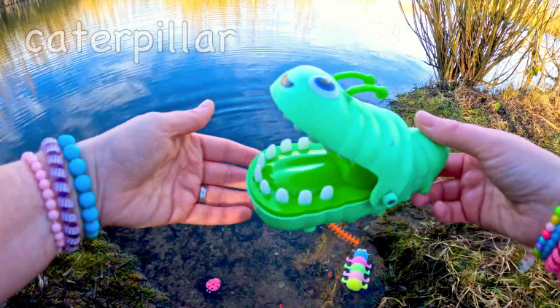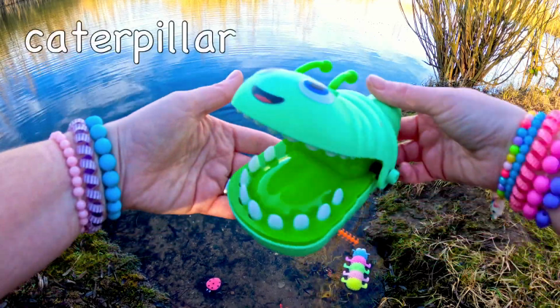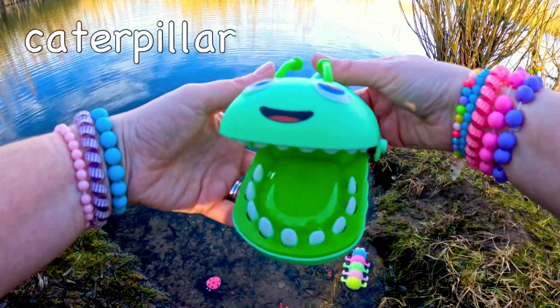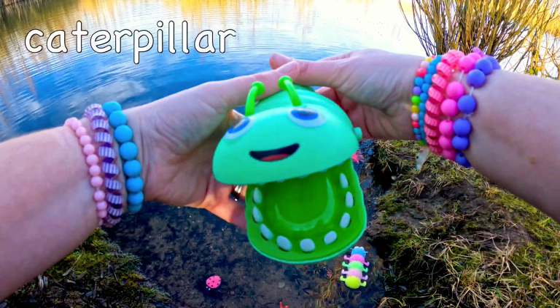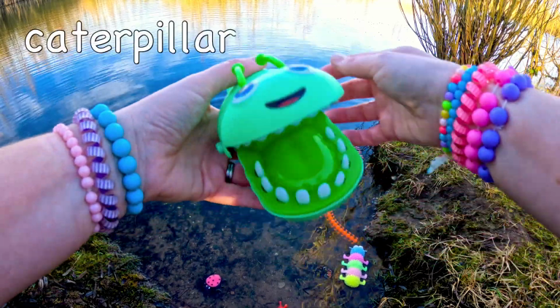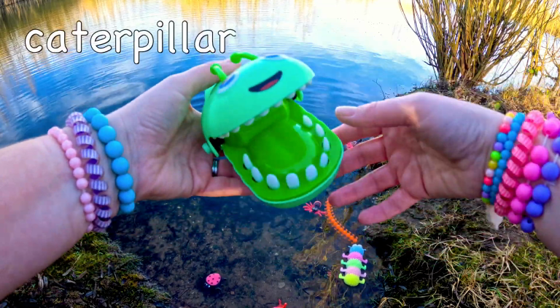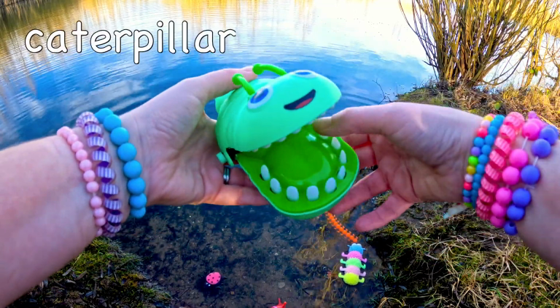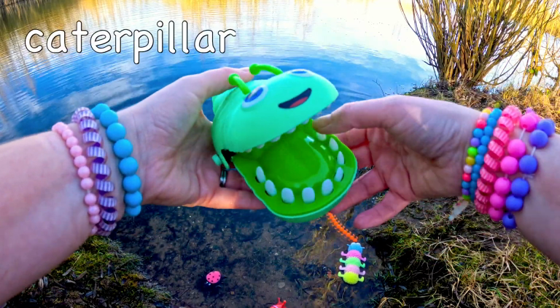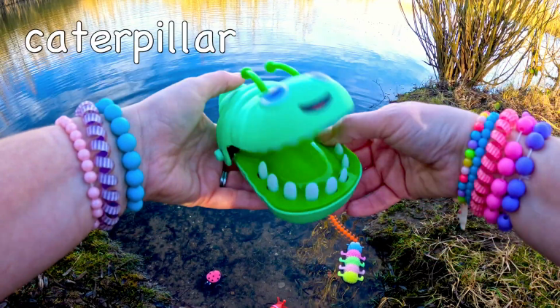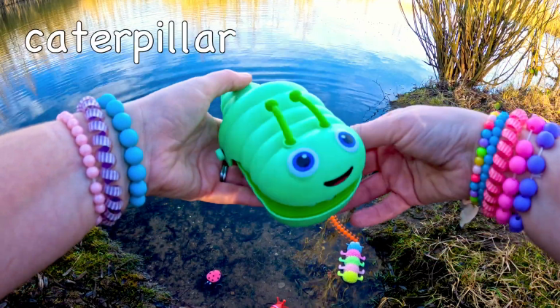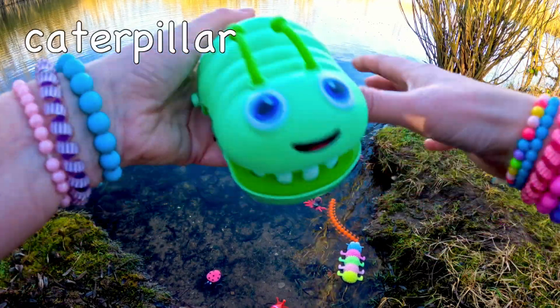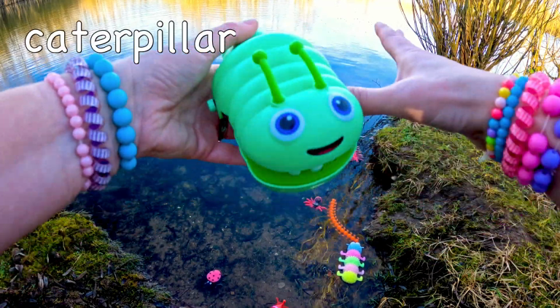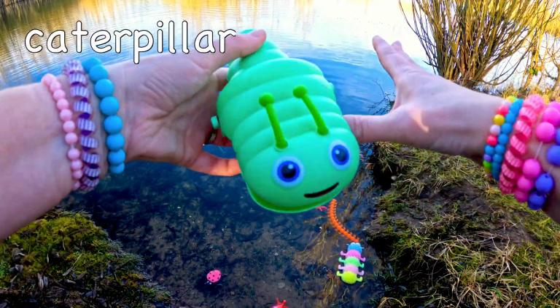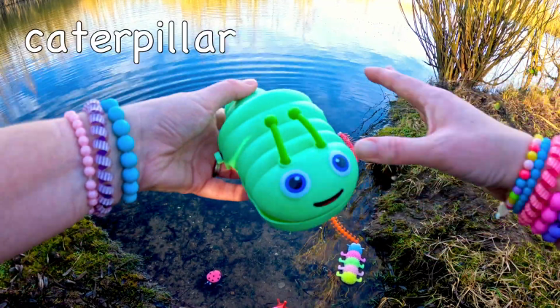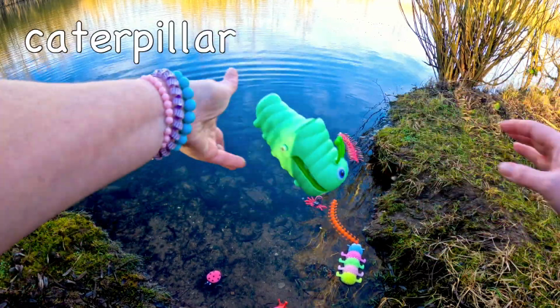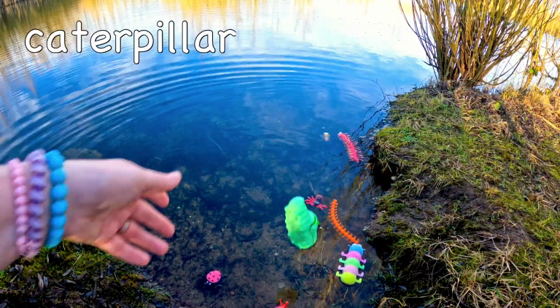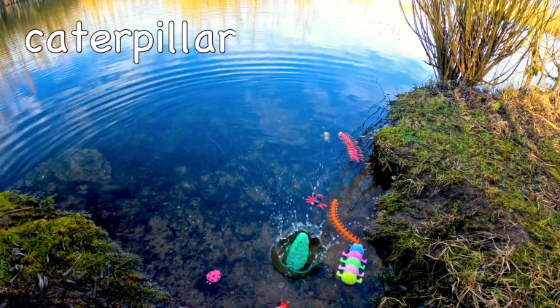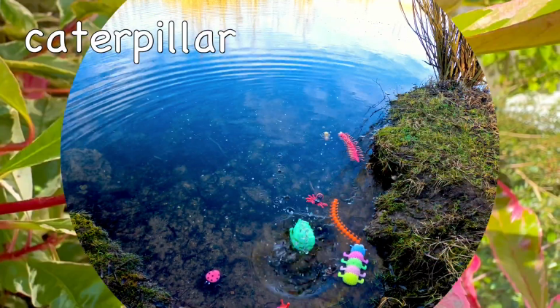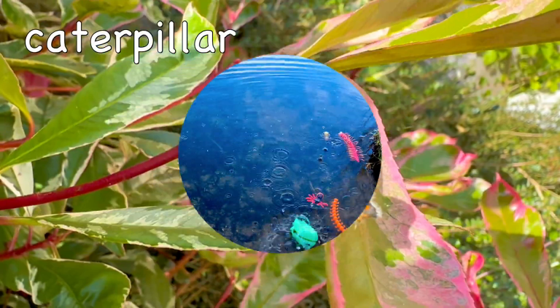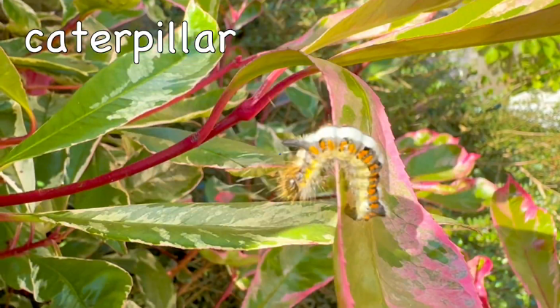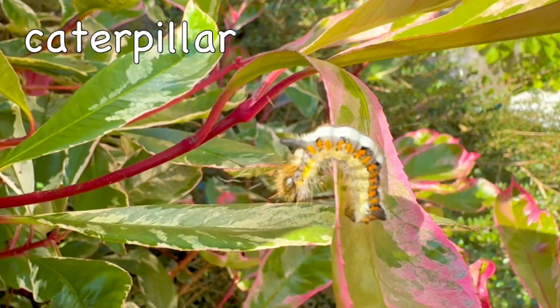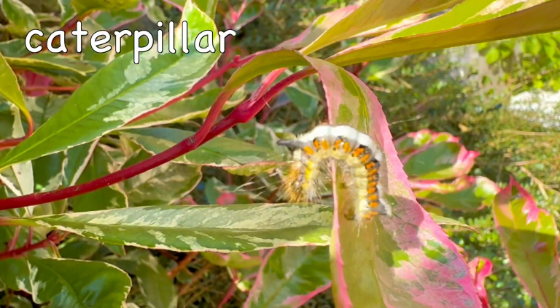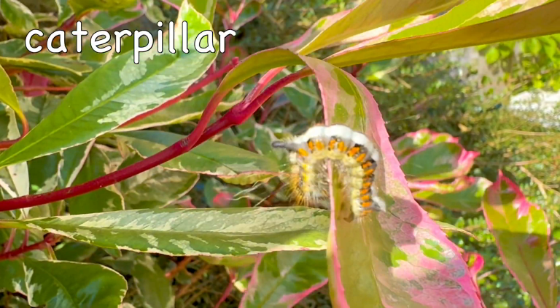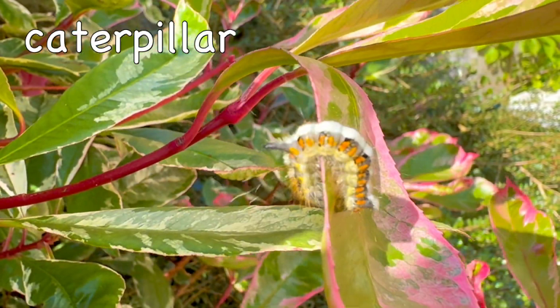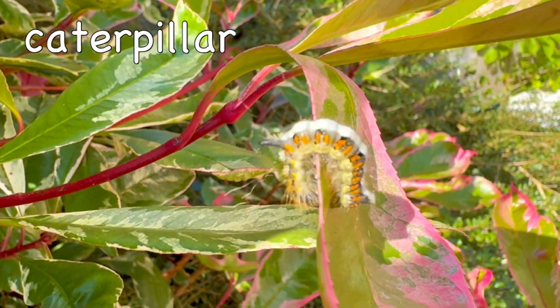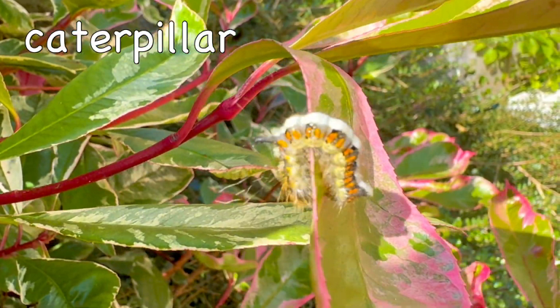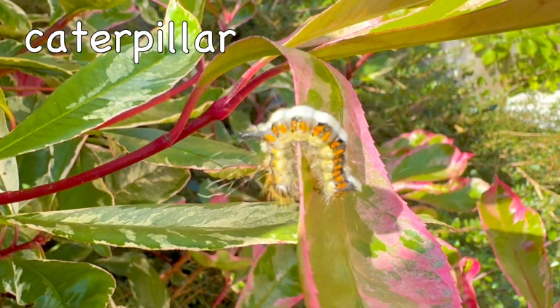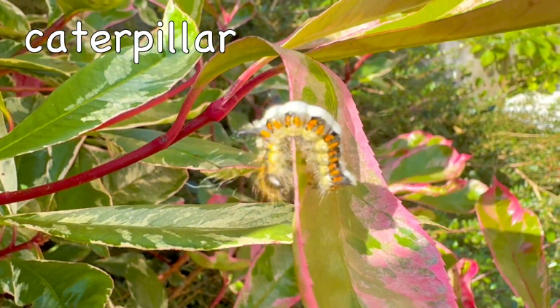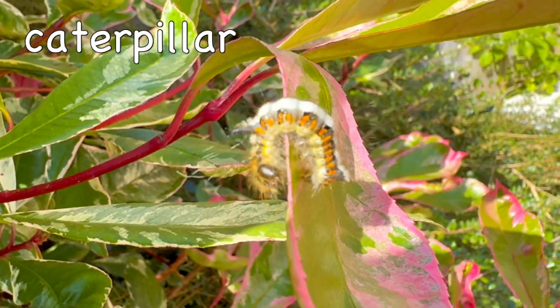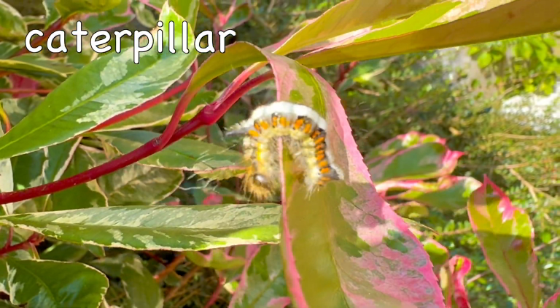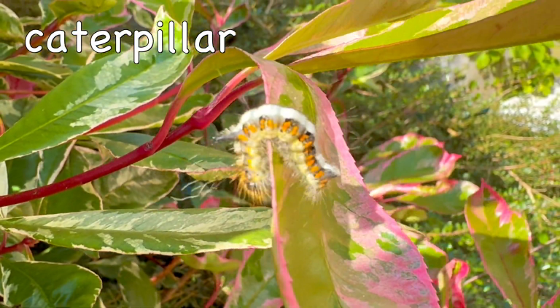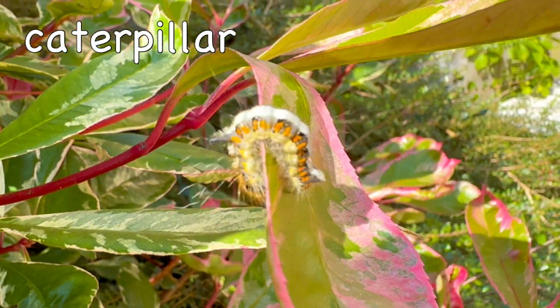Caterpillar! The biggest type of caterpillar is the Hickory Horned Devil Caterpillar.